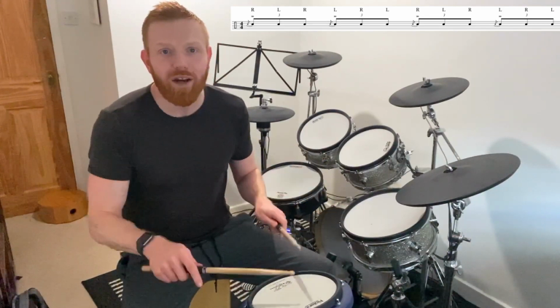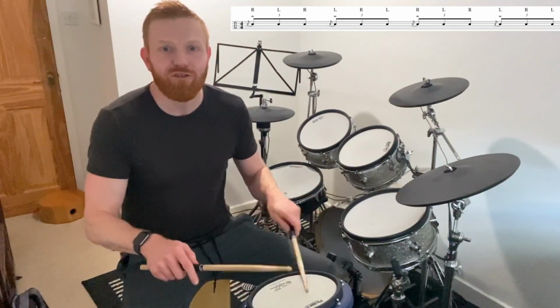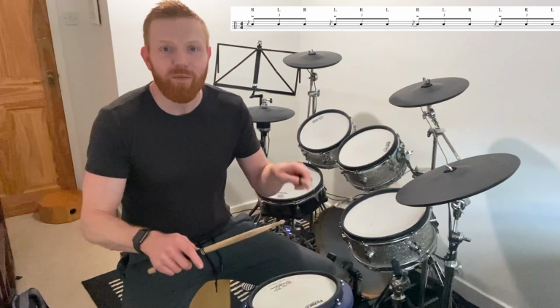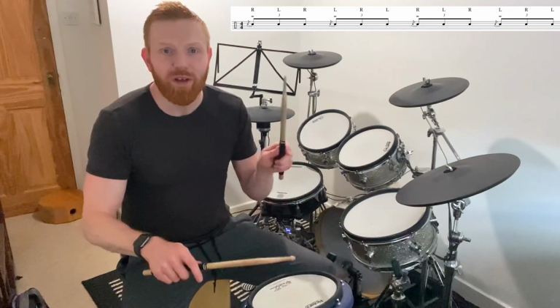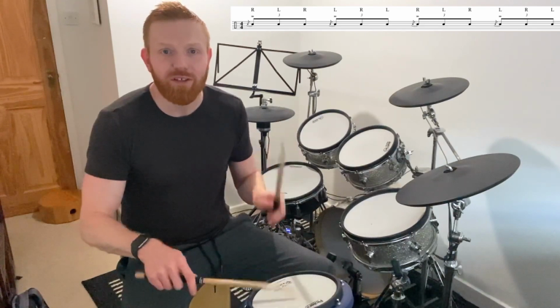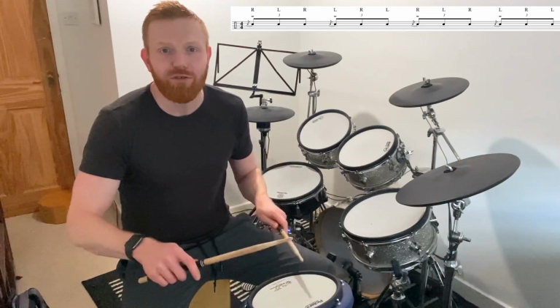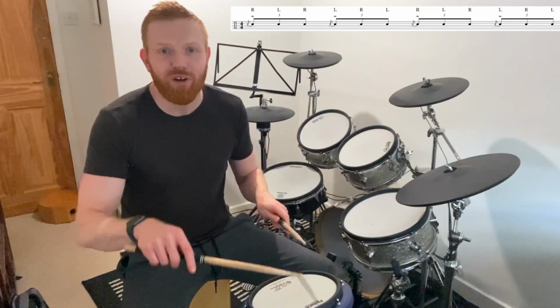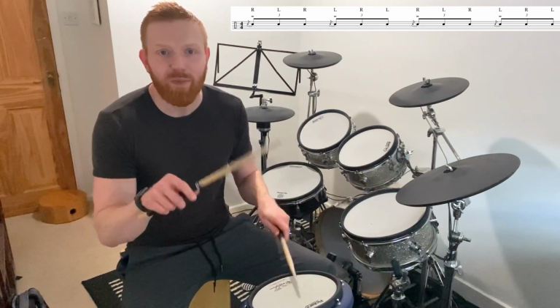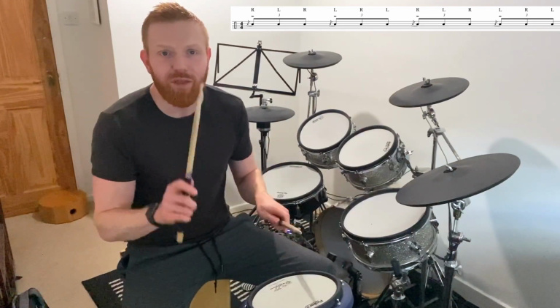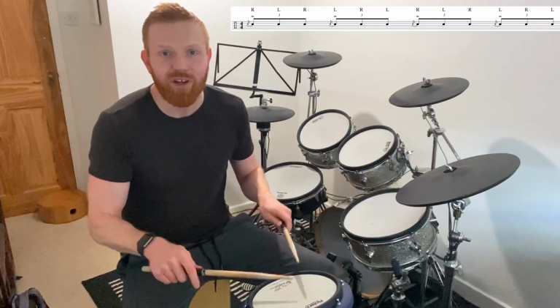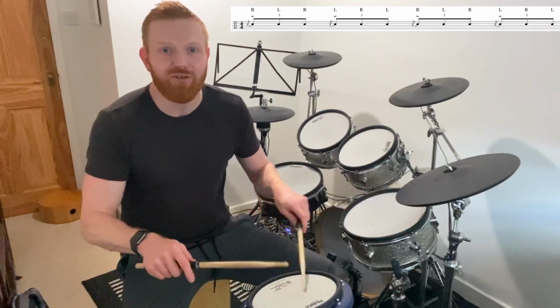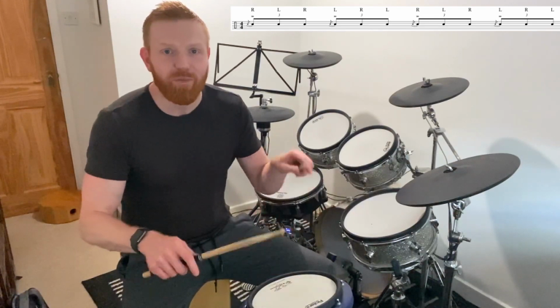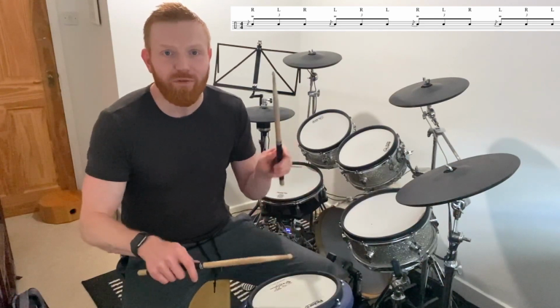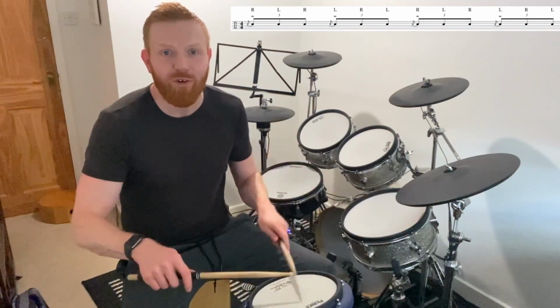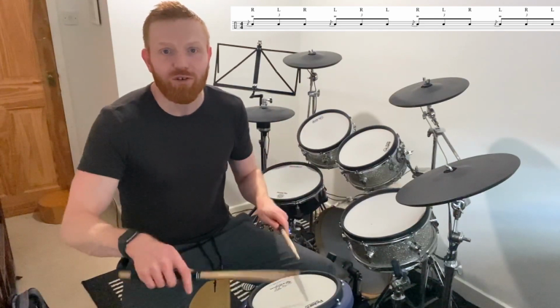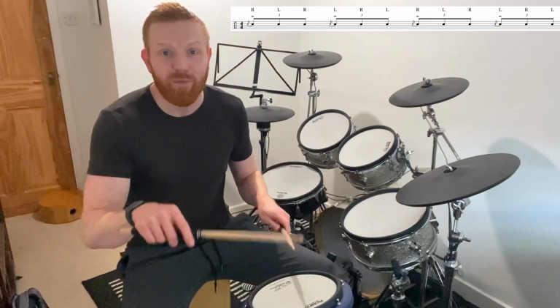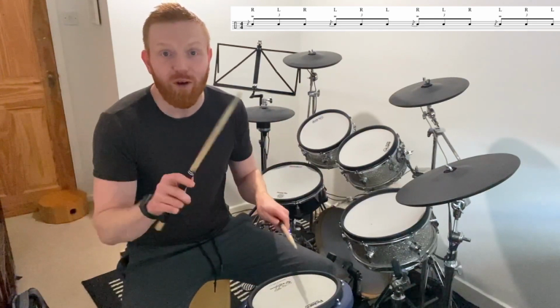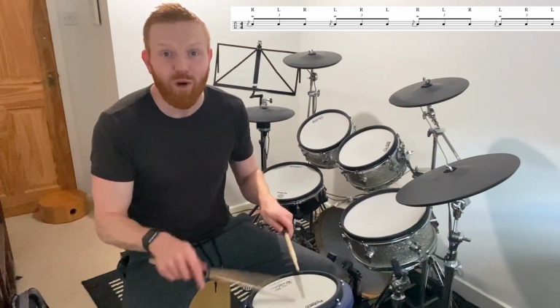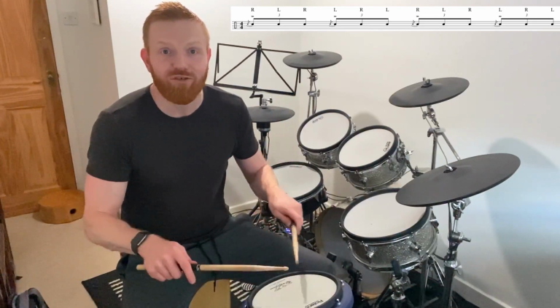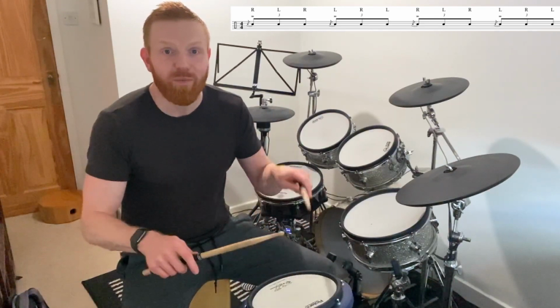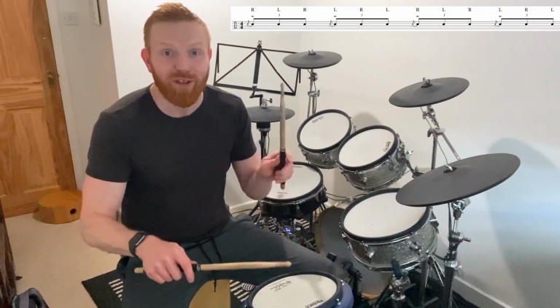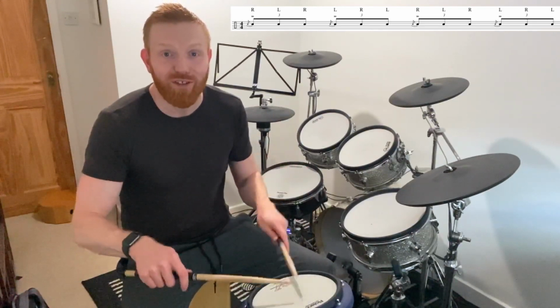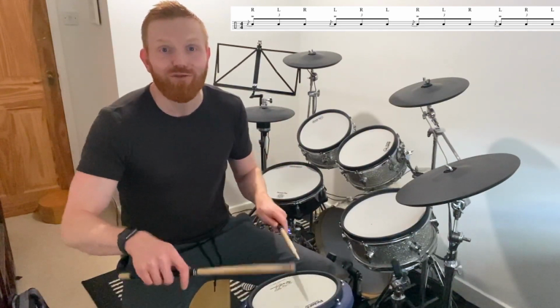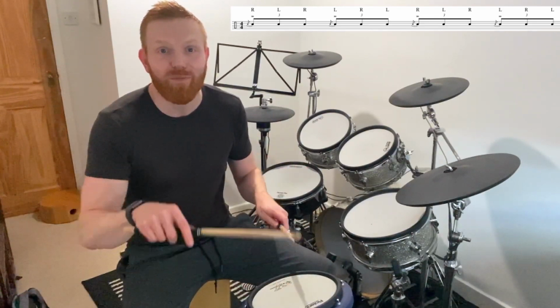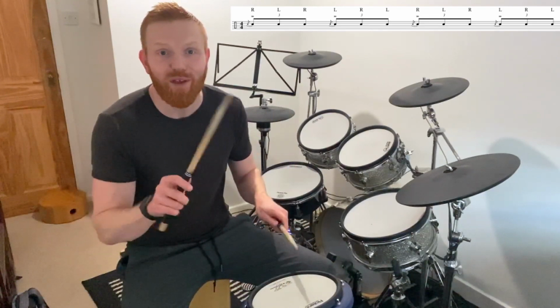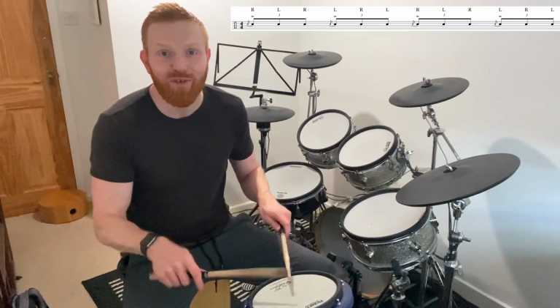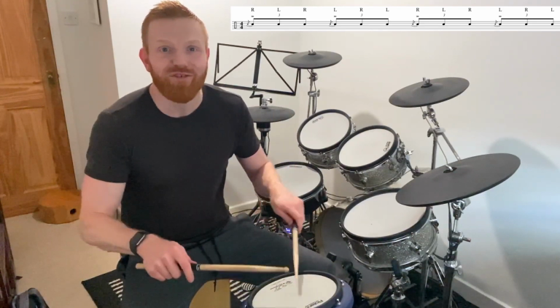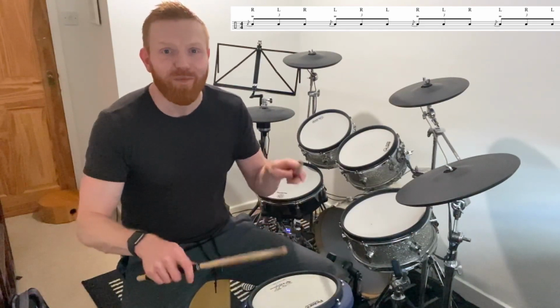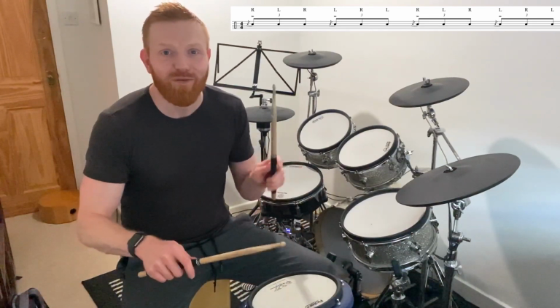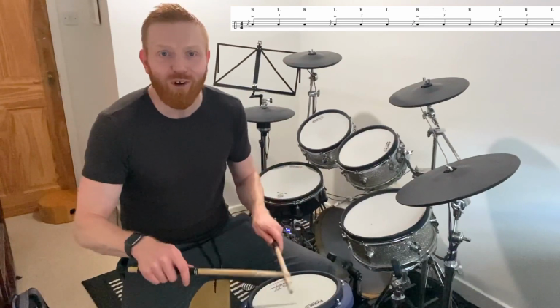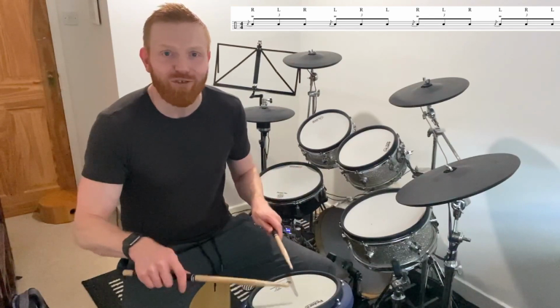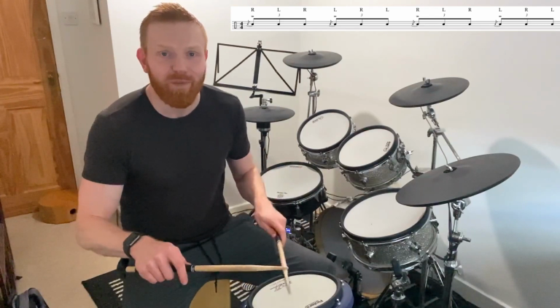One triplet, two triplet, three triplet, four triplet — one triplet, two triplet, three triplet, four triplet.